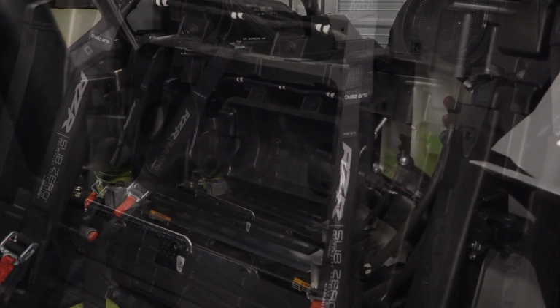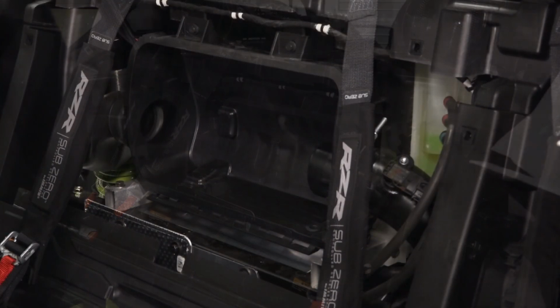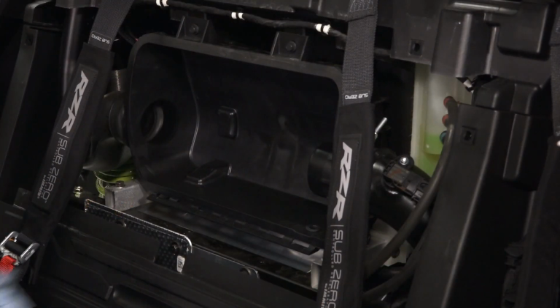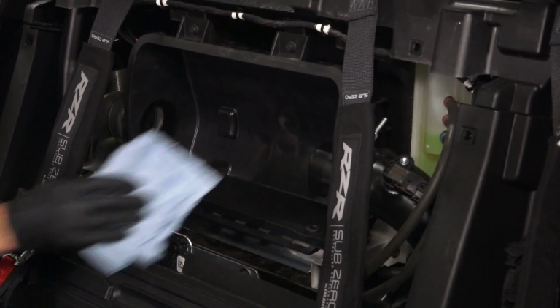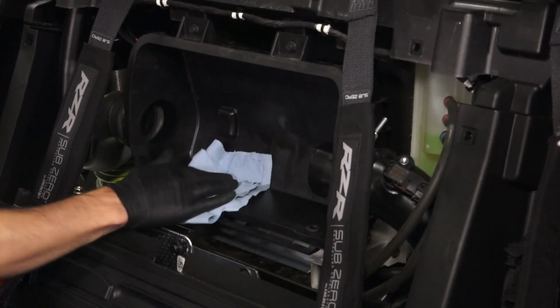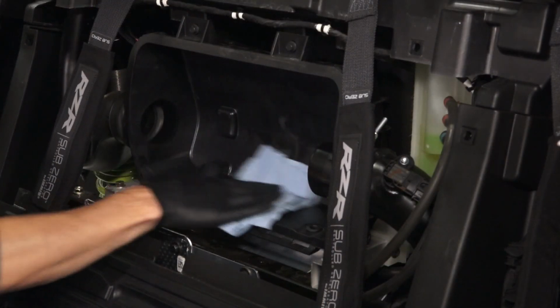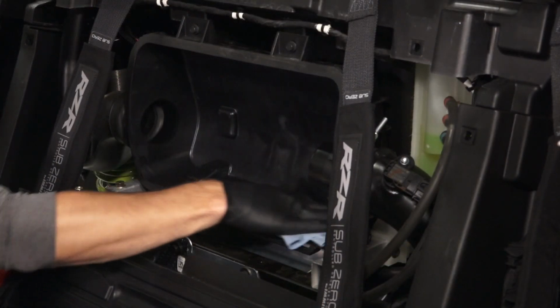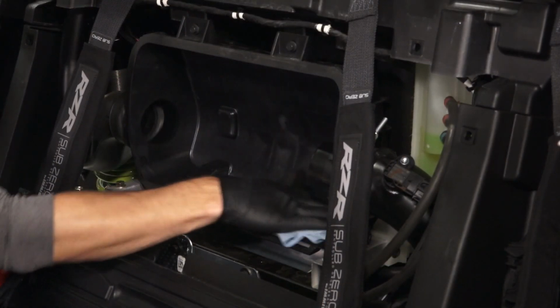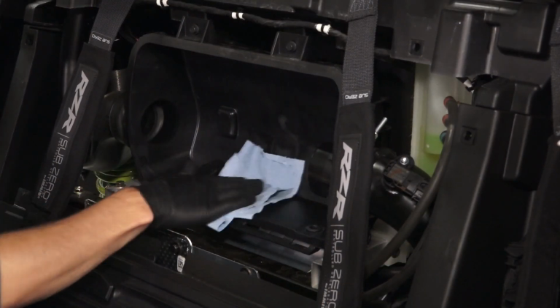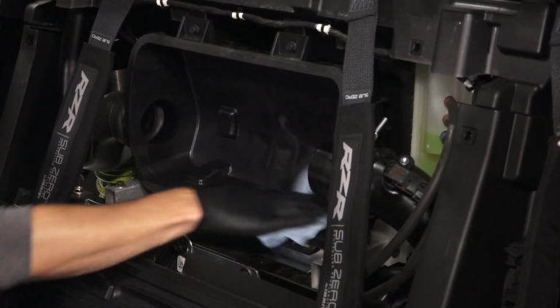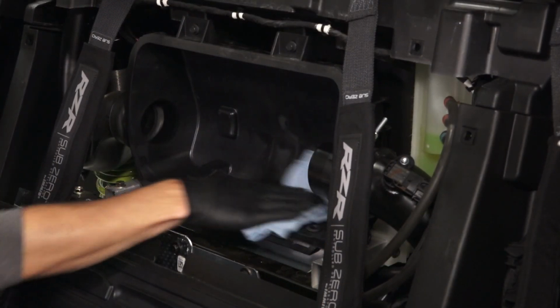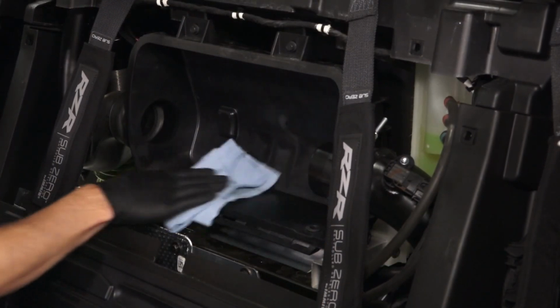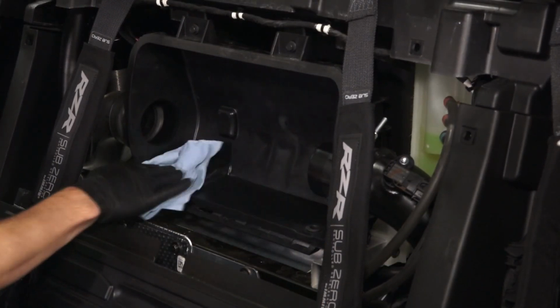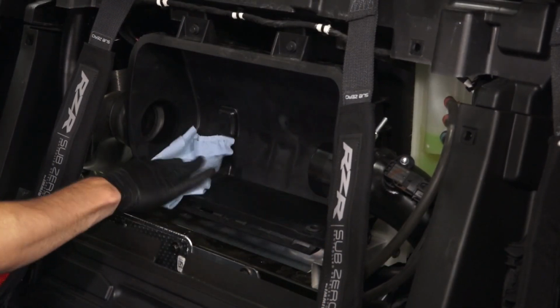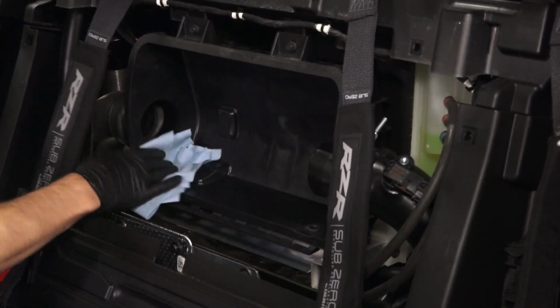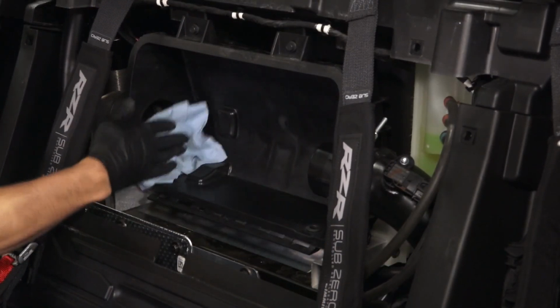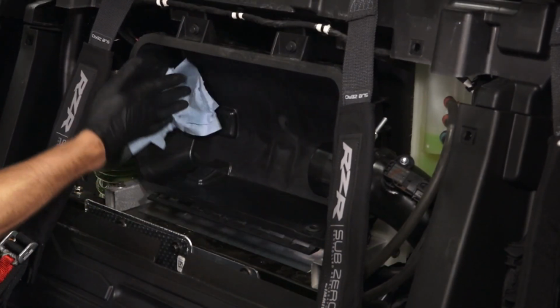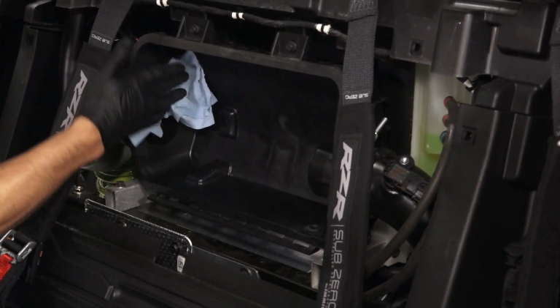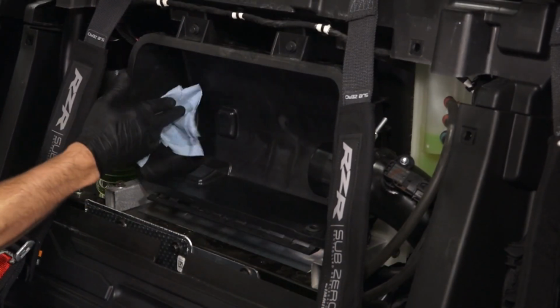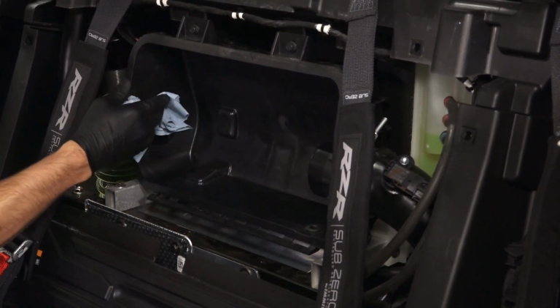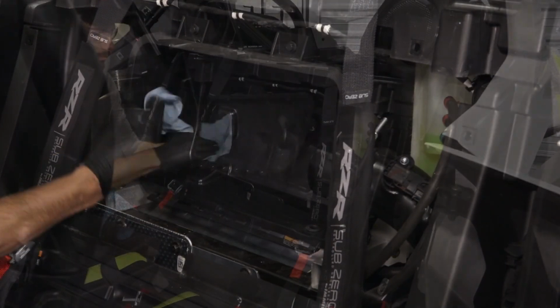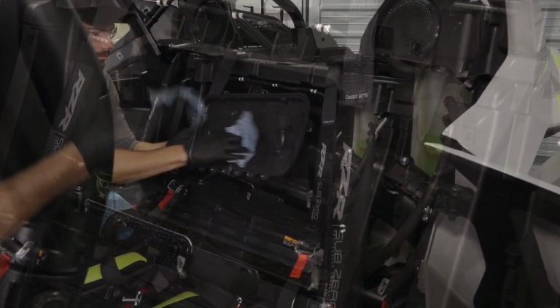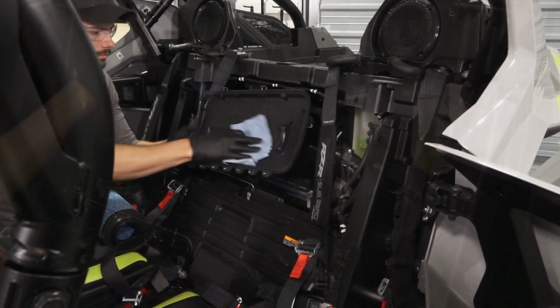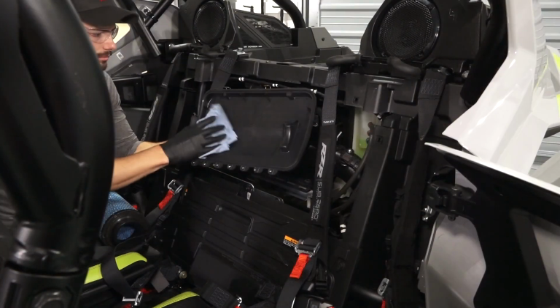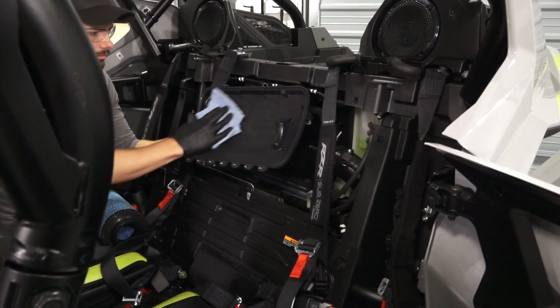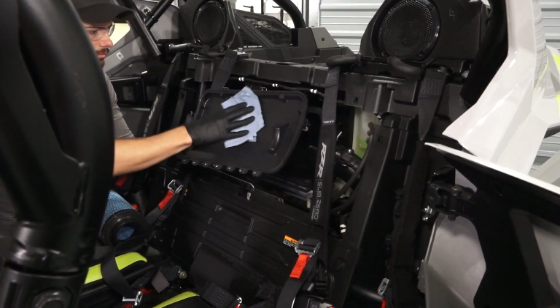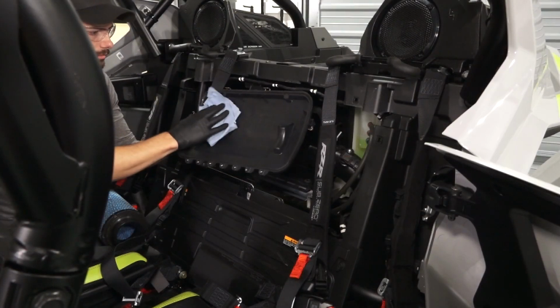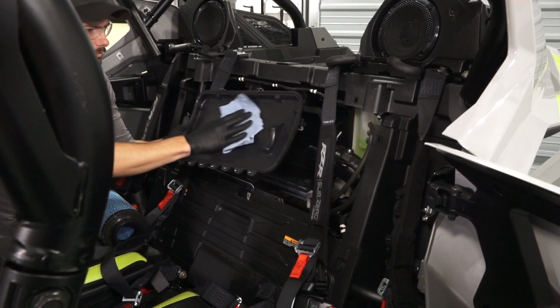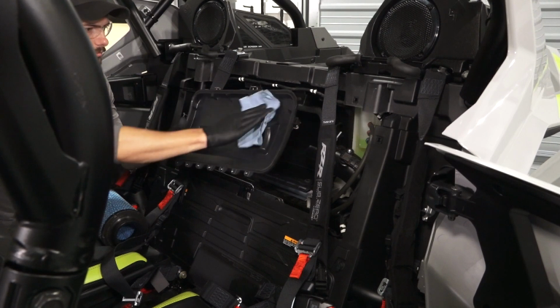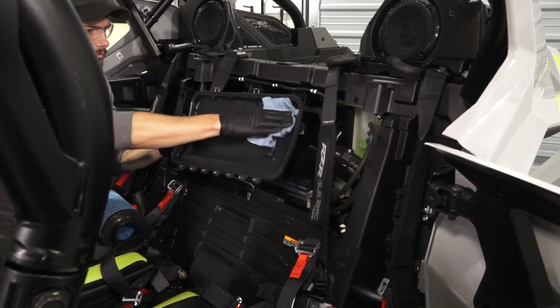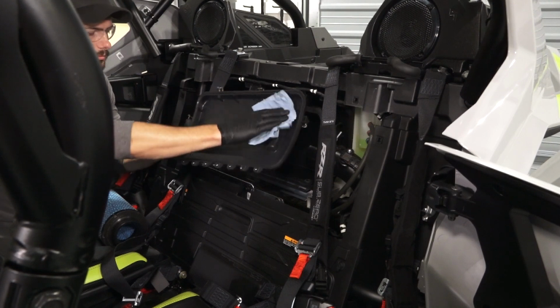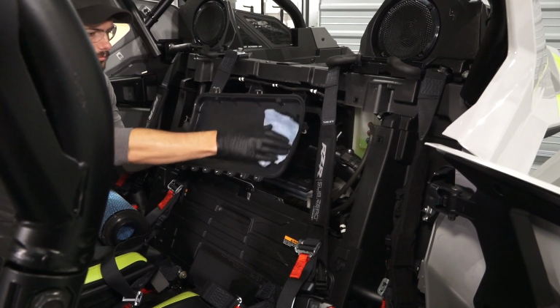Before continuing, clean the air box and cover thoroughly with a clean, dry cloth.